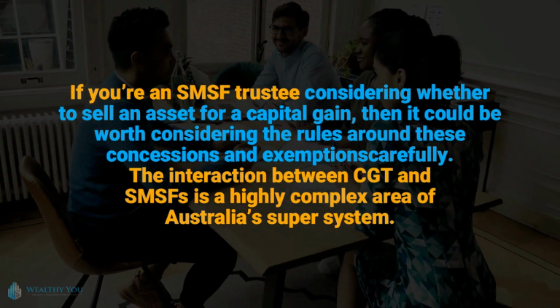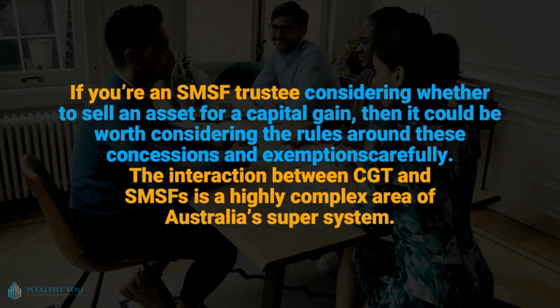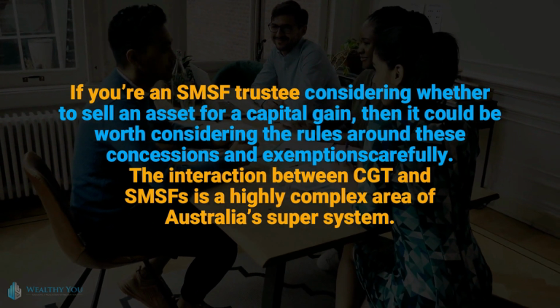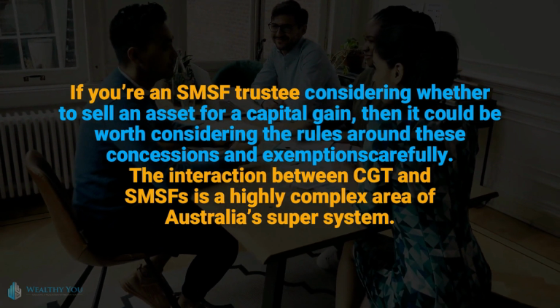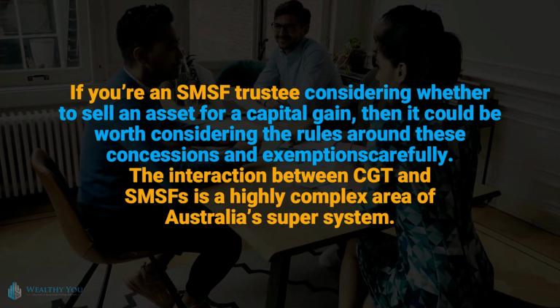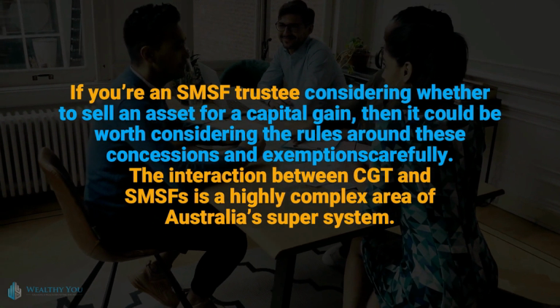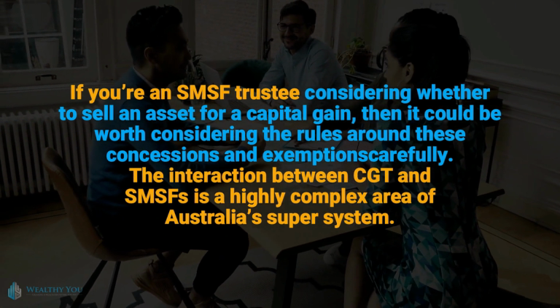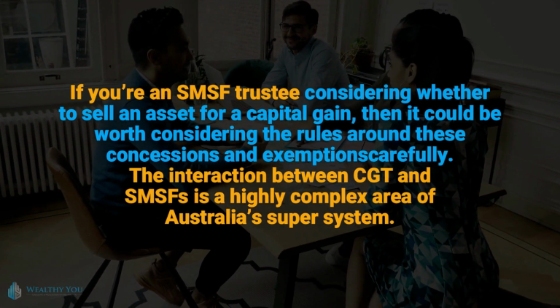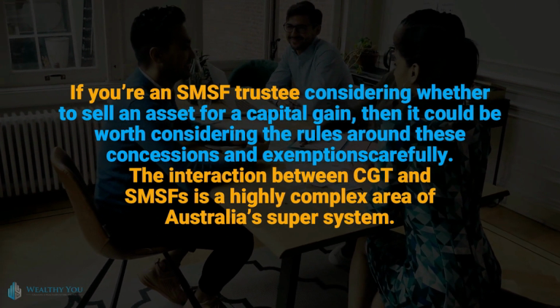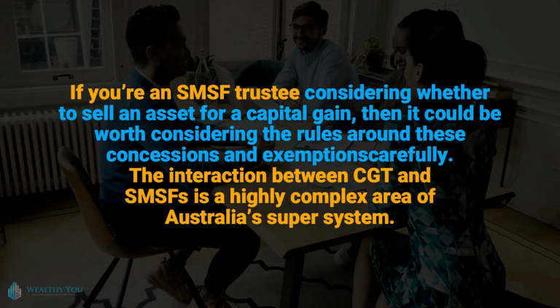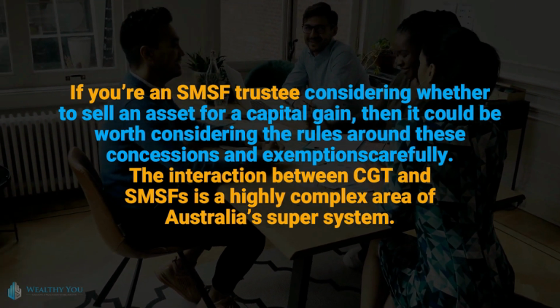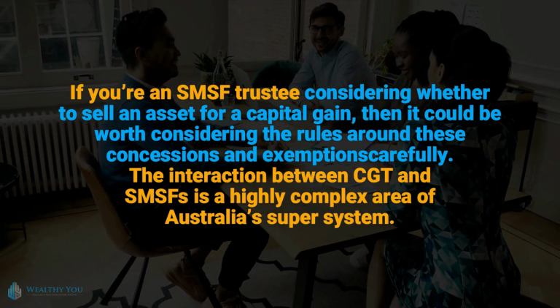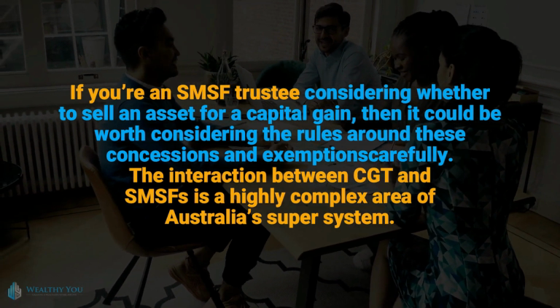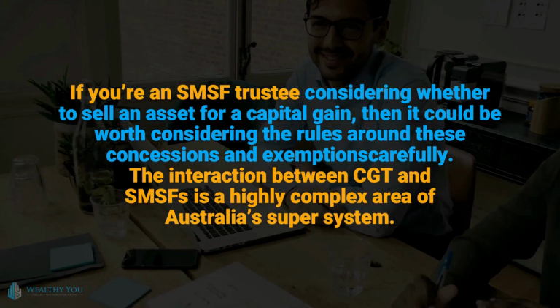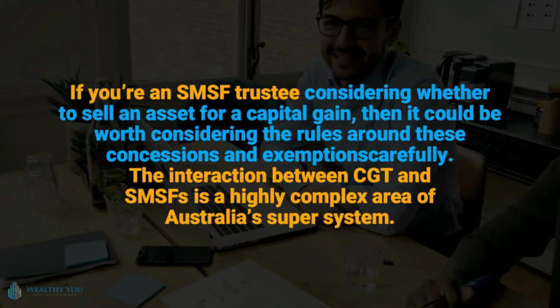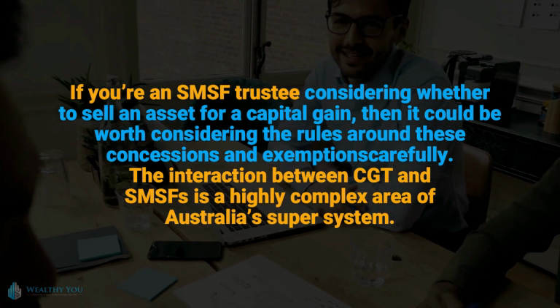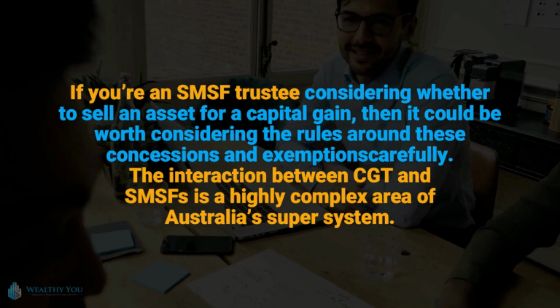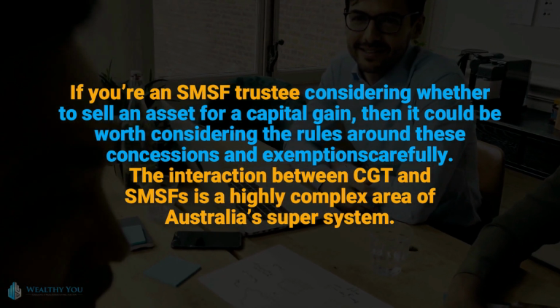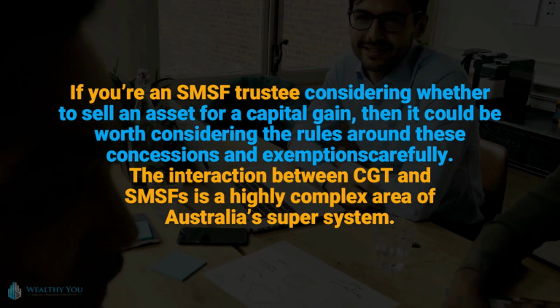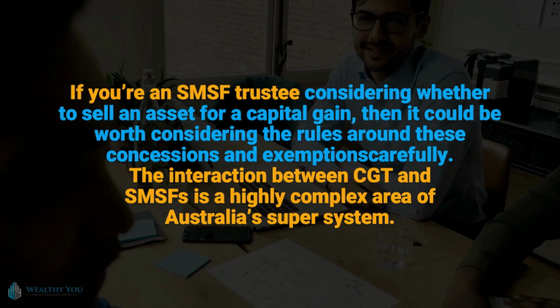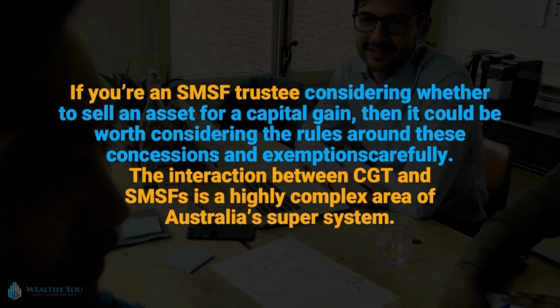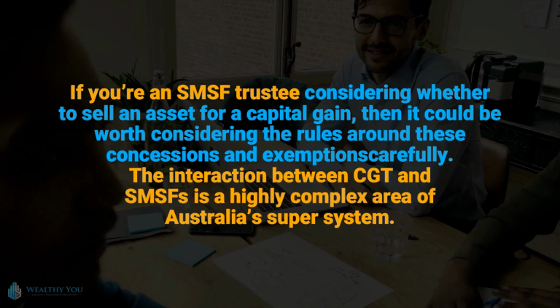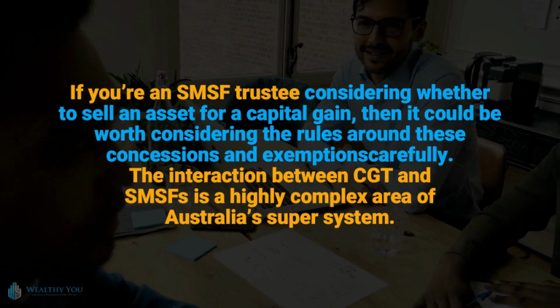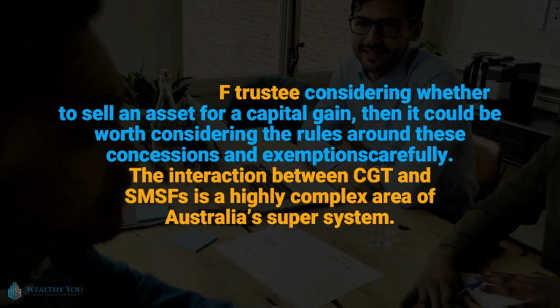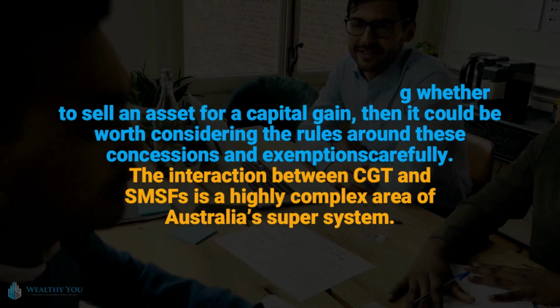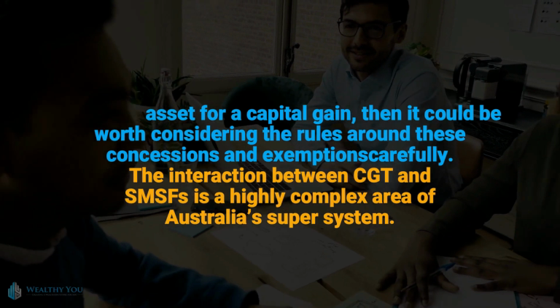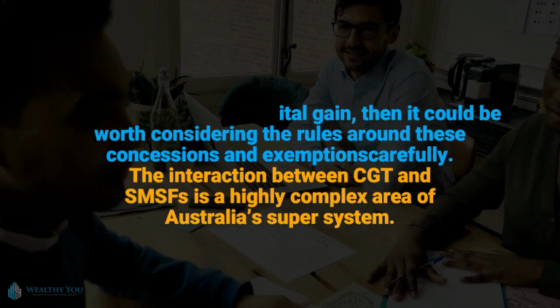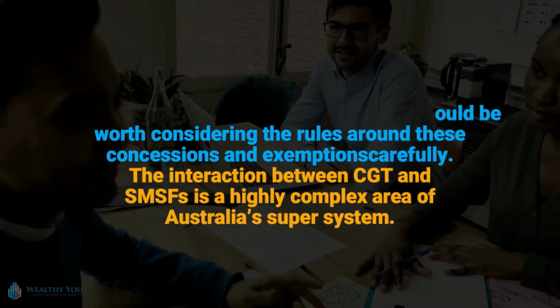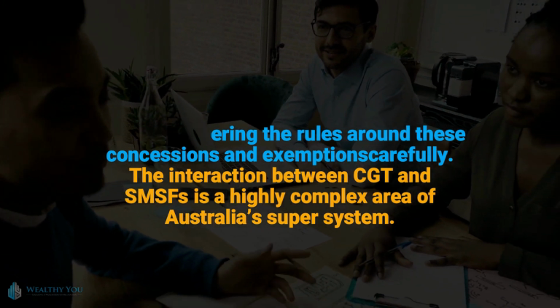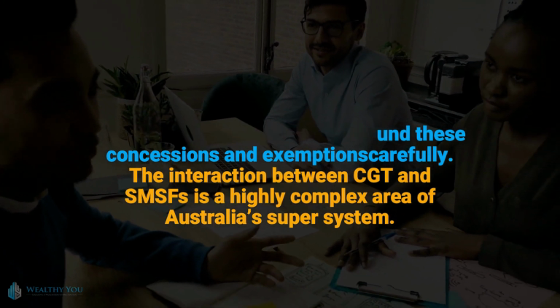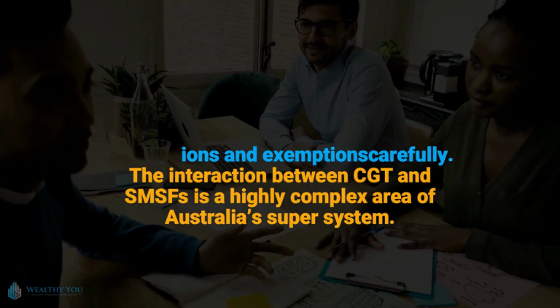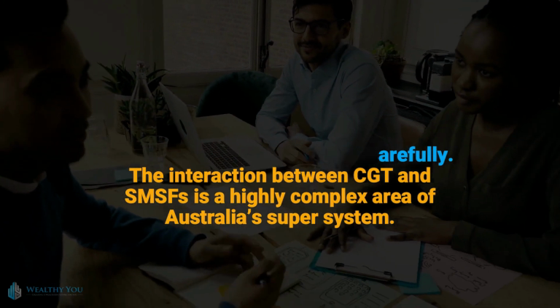The interaction between CGT and SMSFs is a highly complex area of Australia's super system.